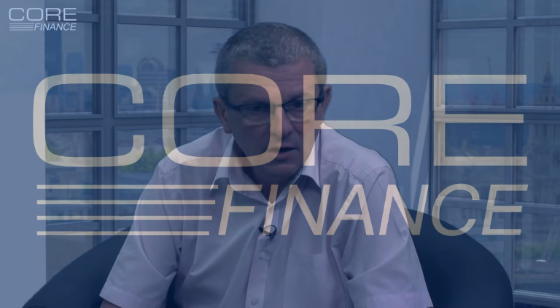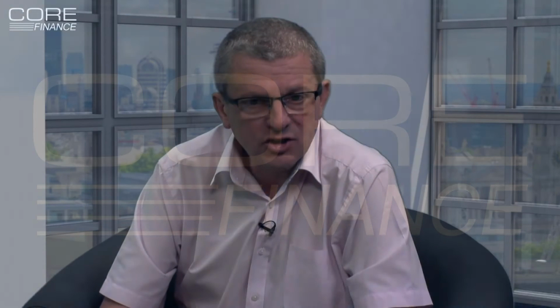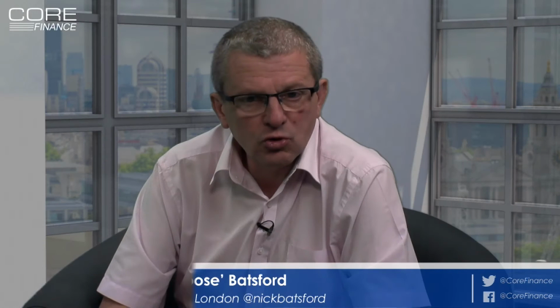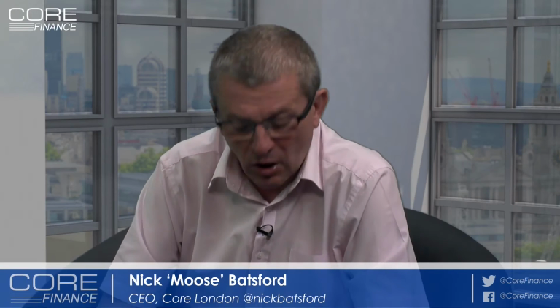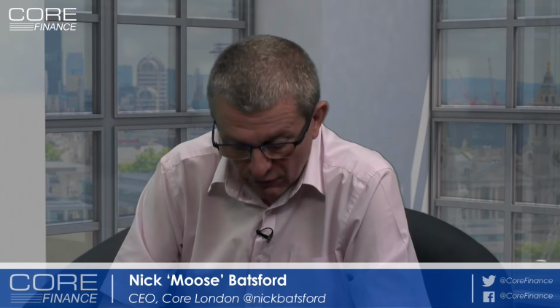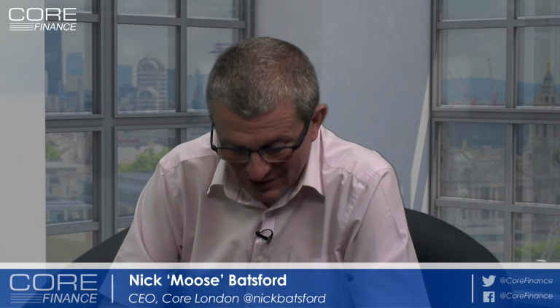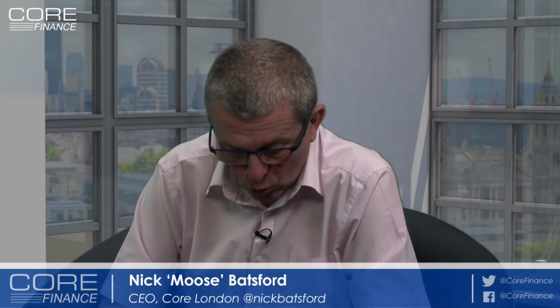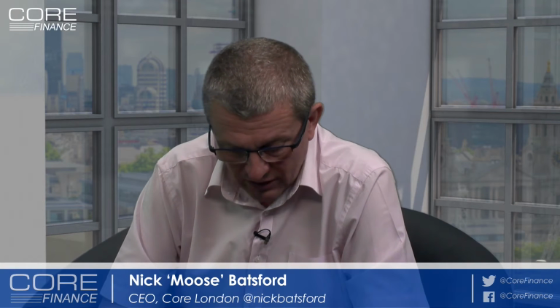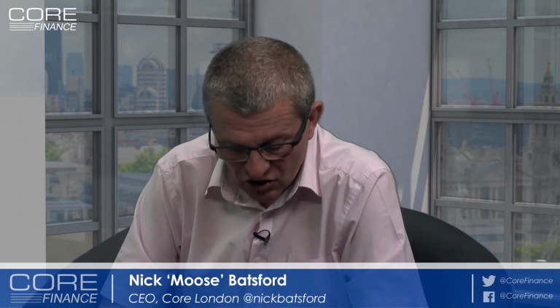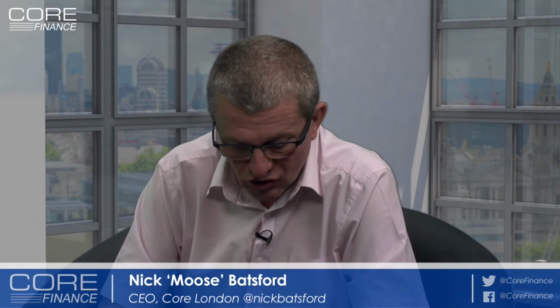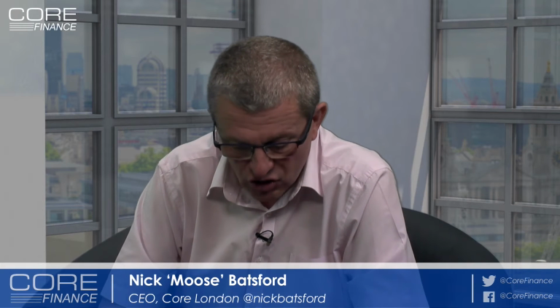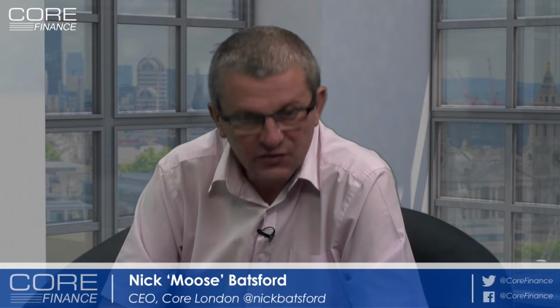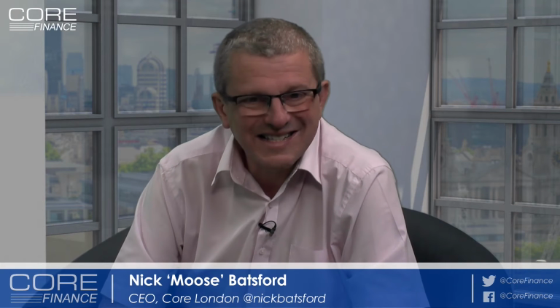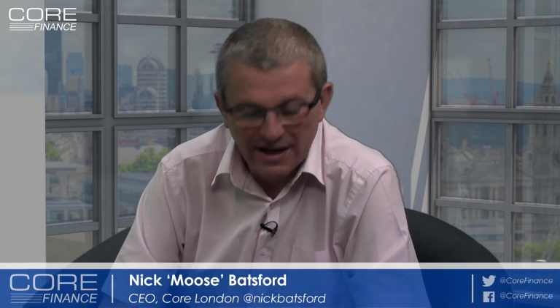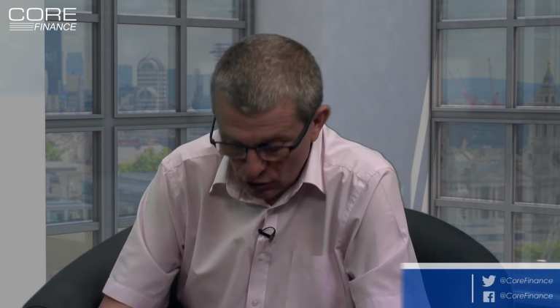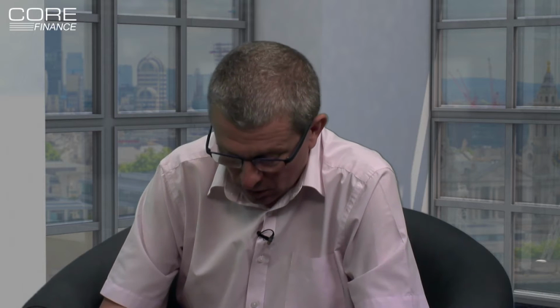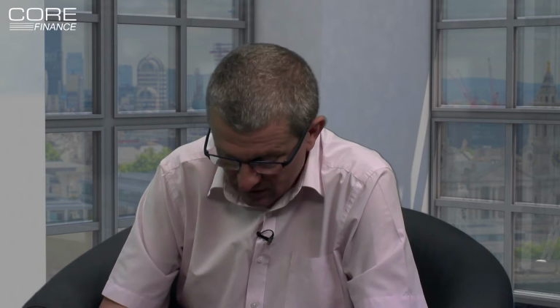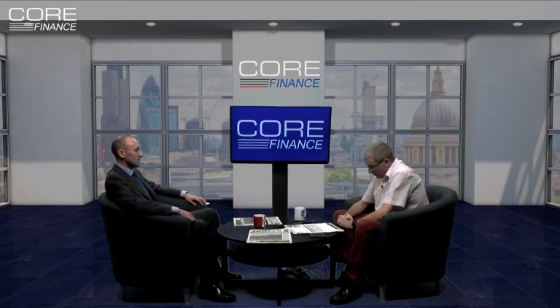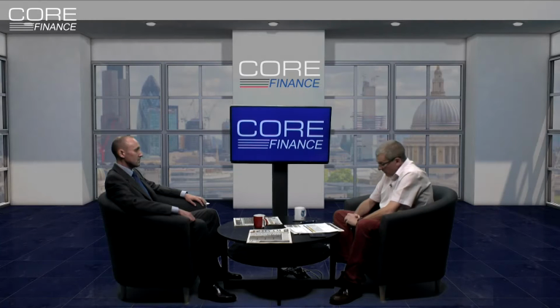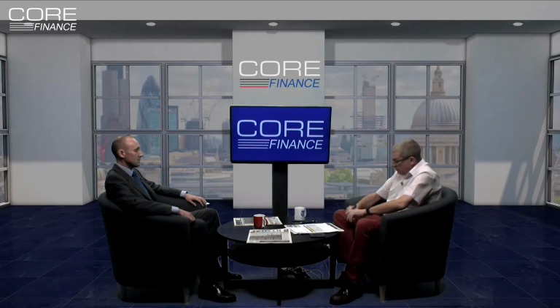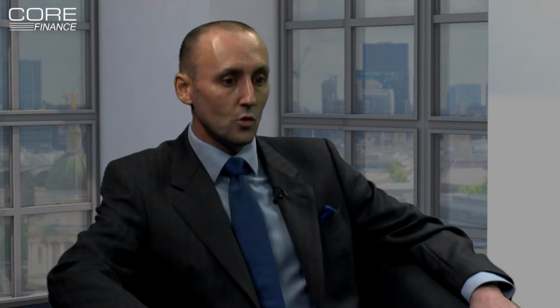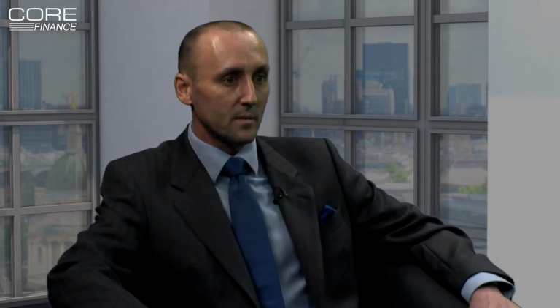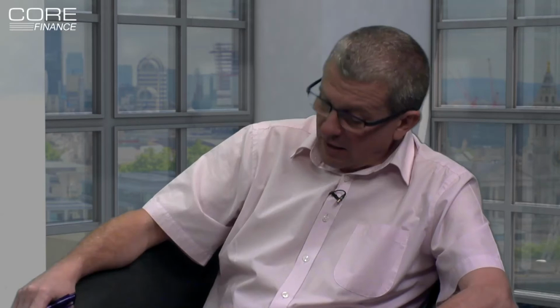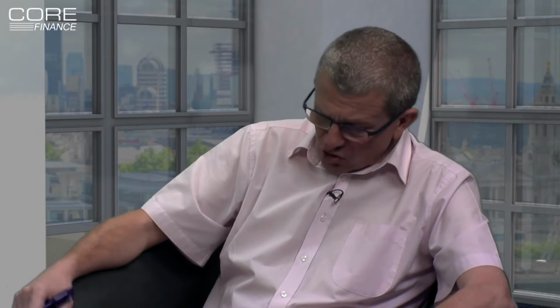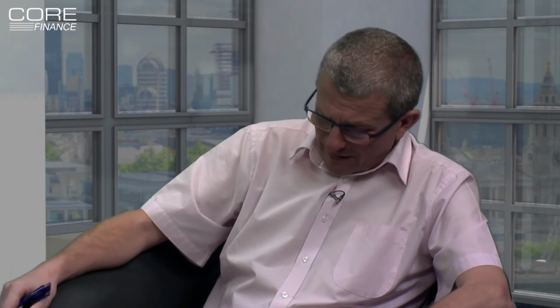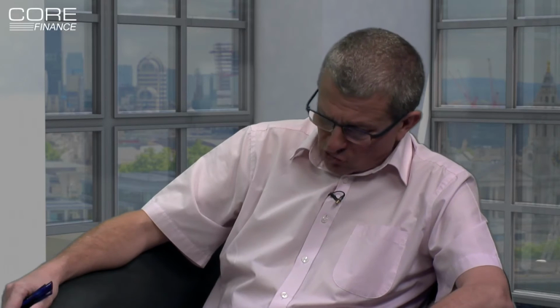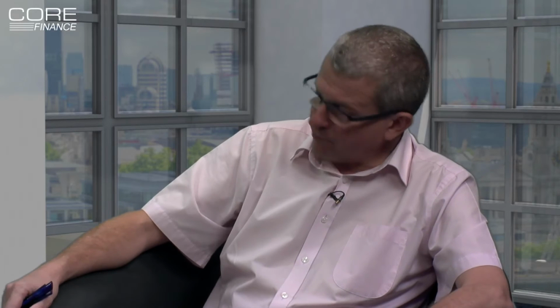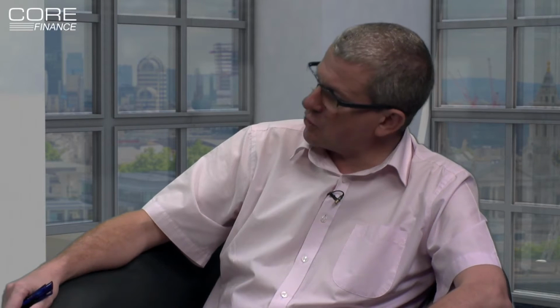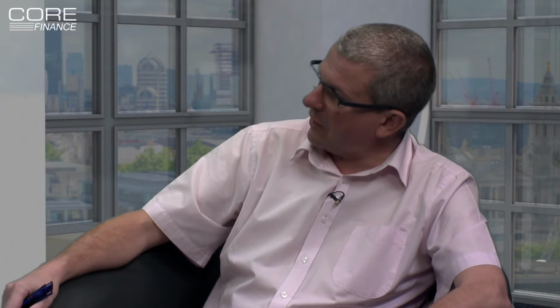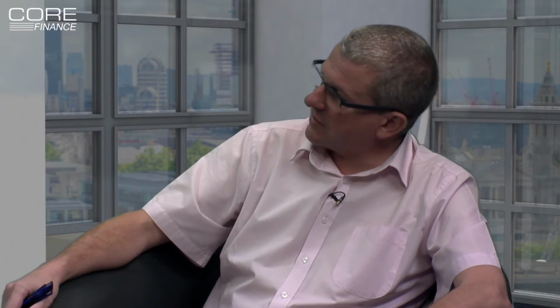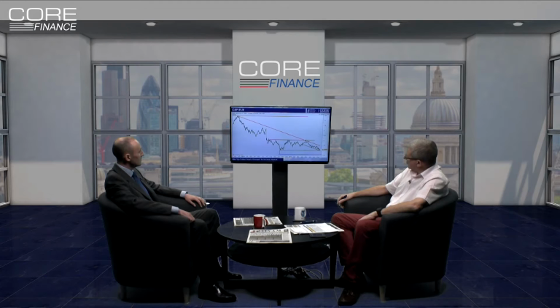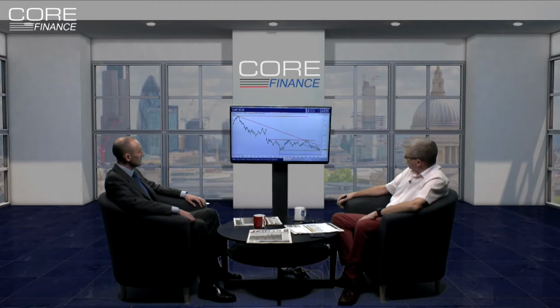Let's talk to Mike van Dalken. He's a strategist for Ascendo Markets. Morning to you, Mike. Let's talk about the great British pound against the Euro.